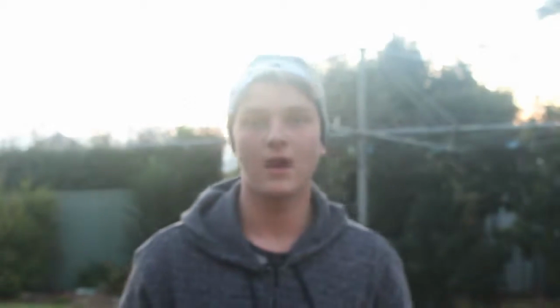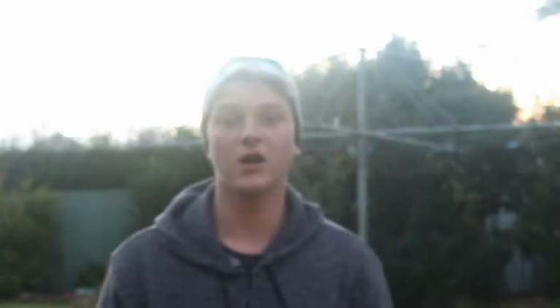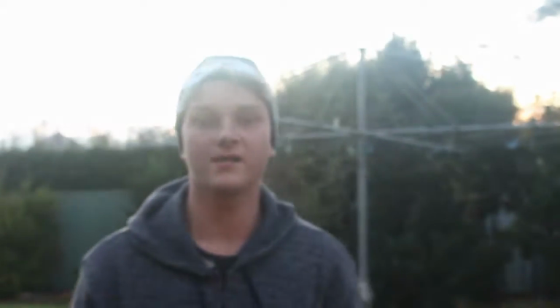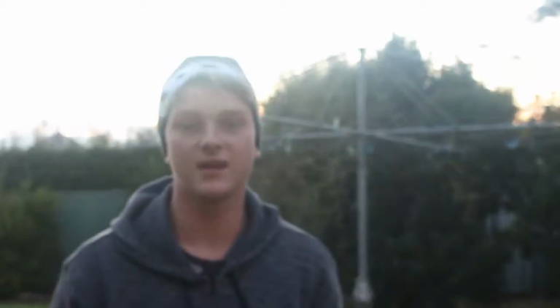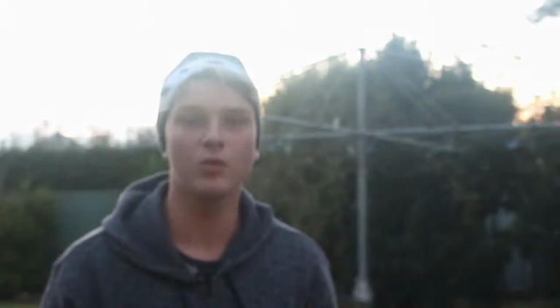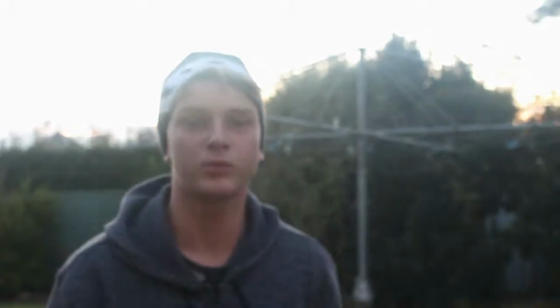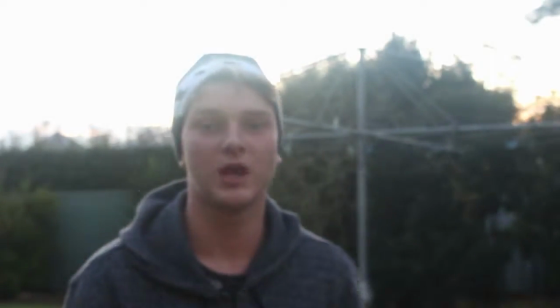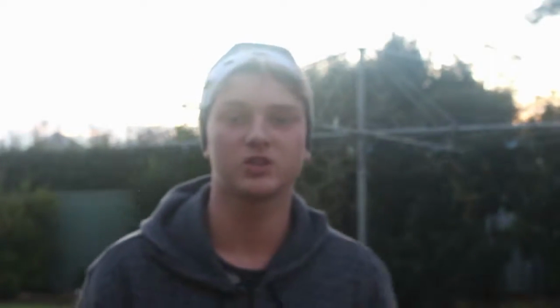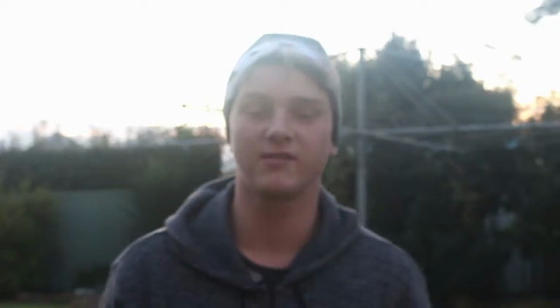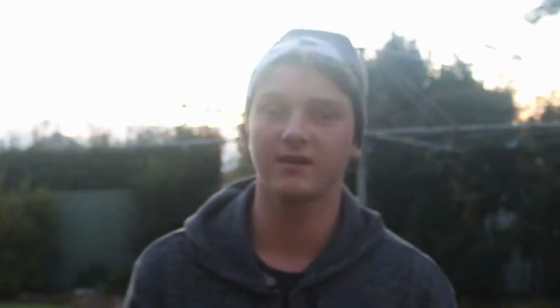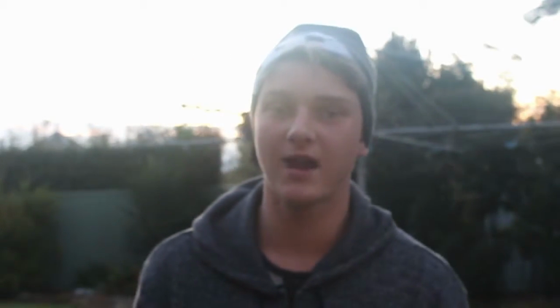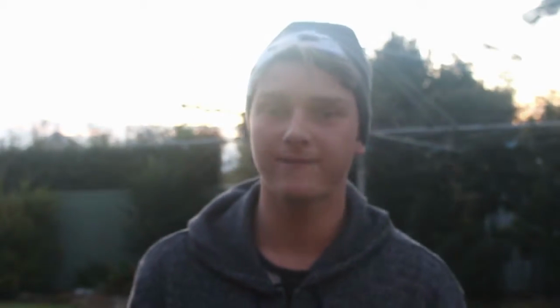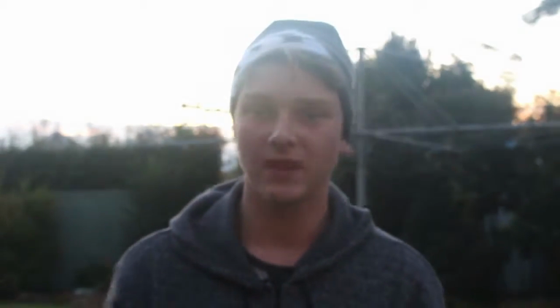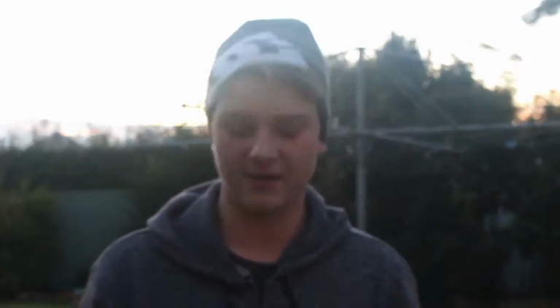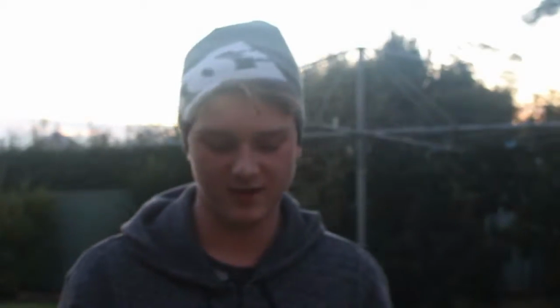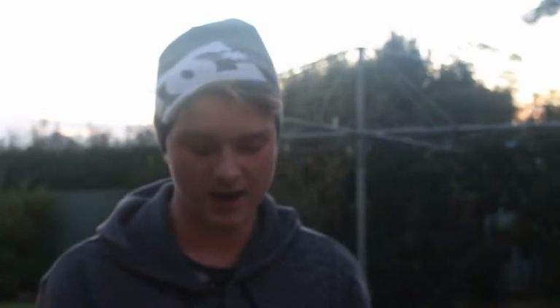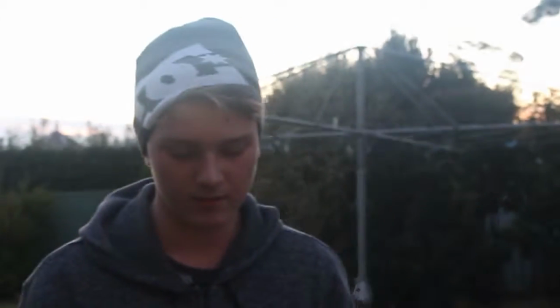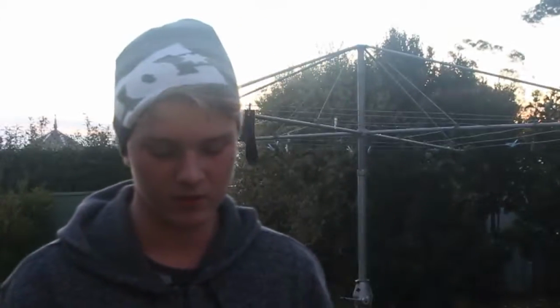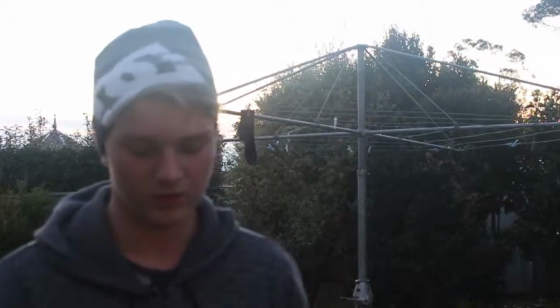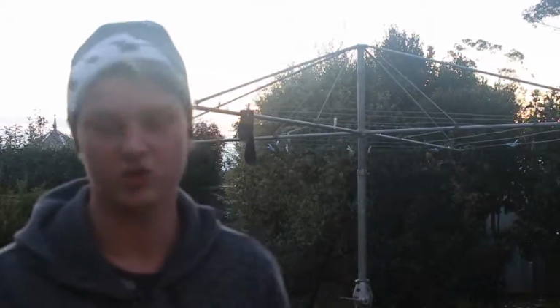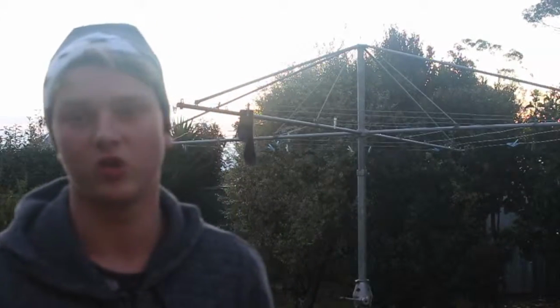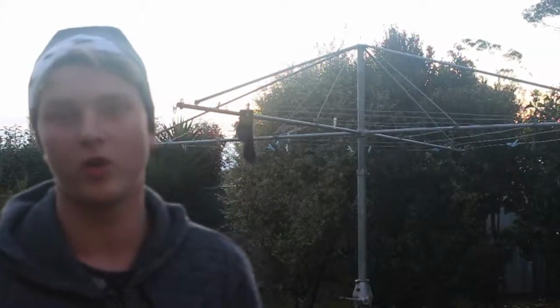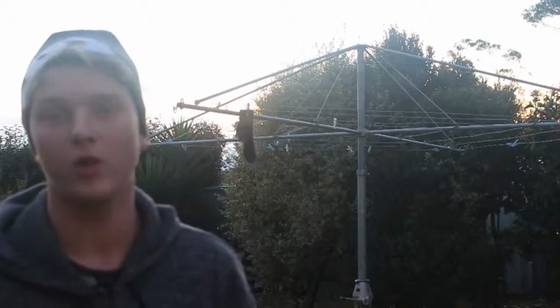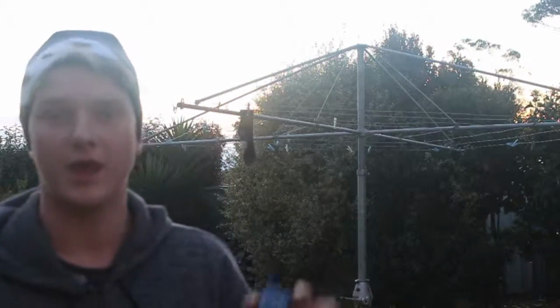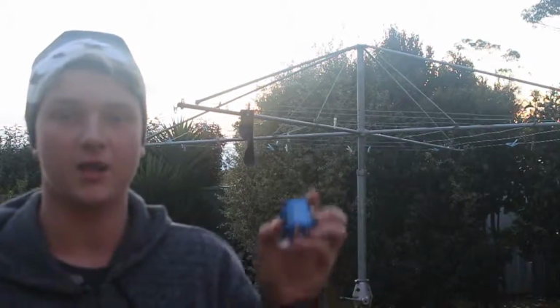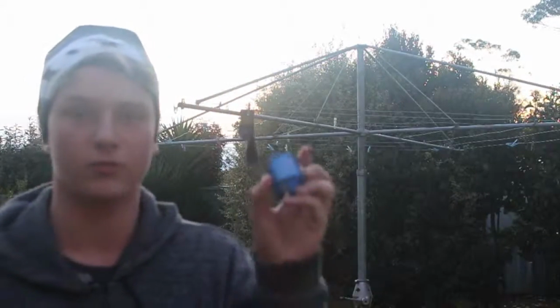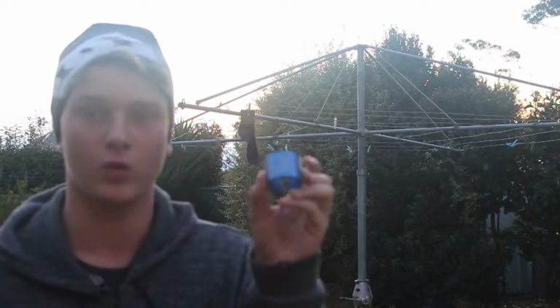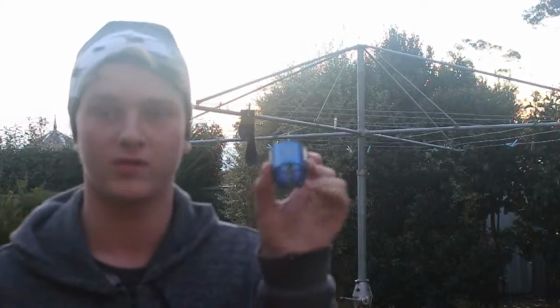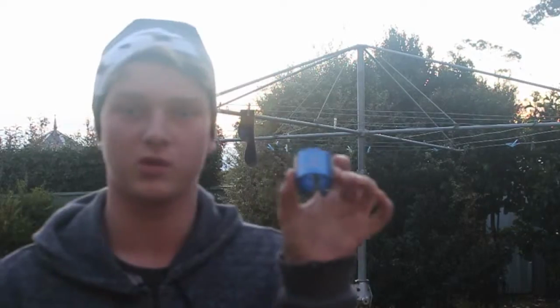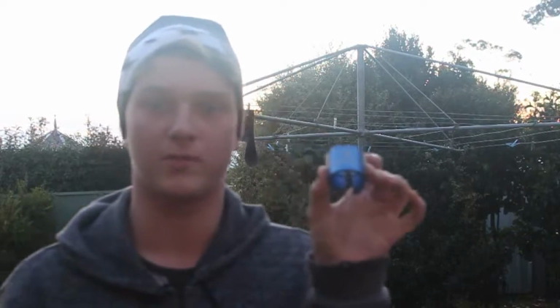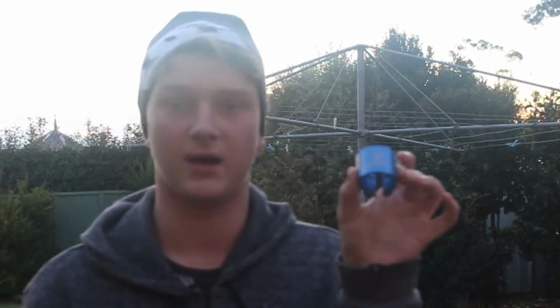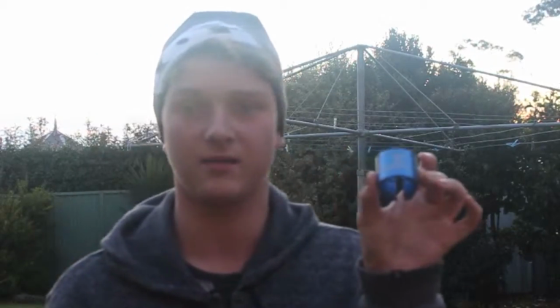Hey guys, Inwood Productions here. Today I'm going to be doing a tutorial on how to pull scooter parts.